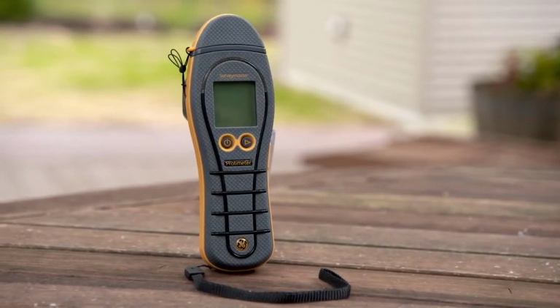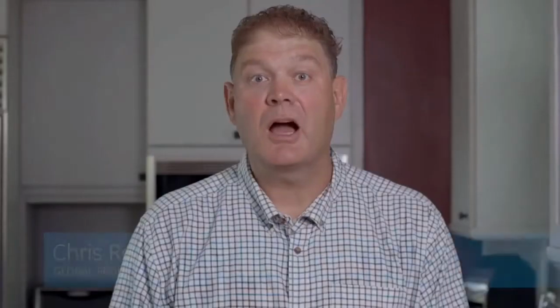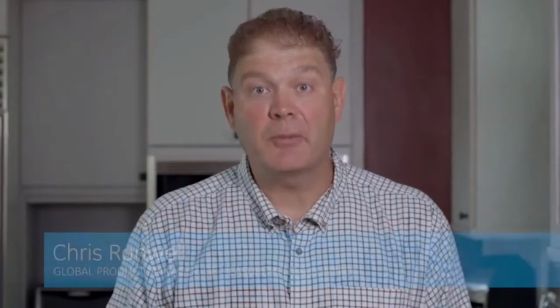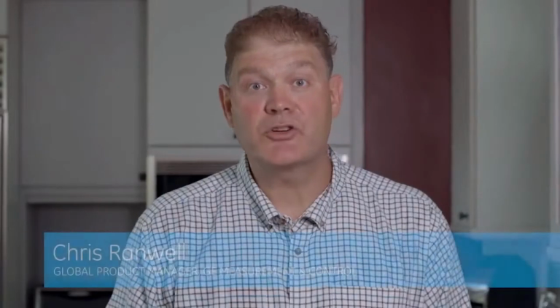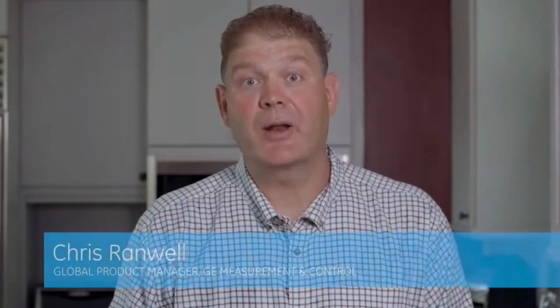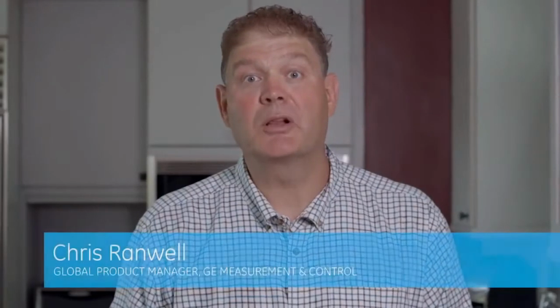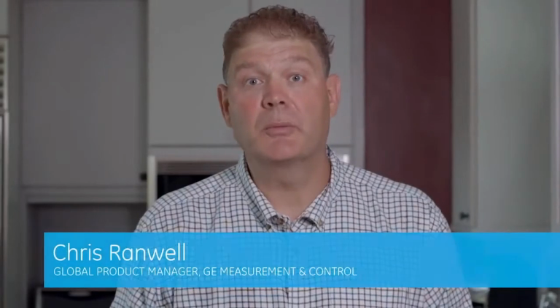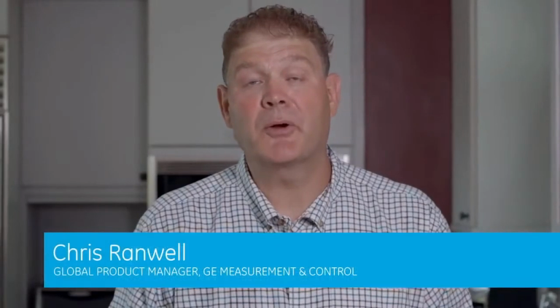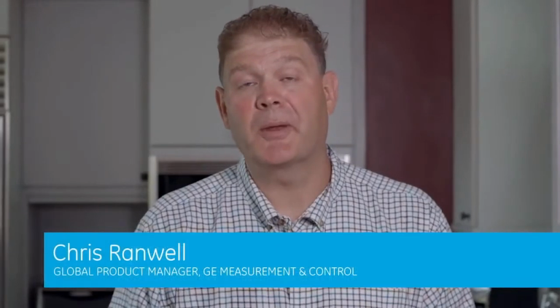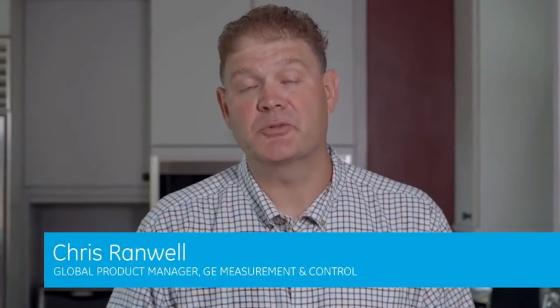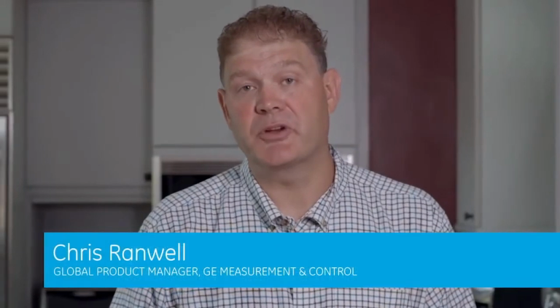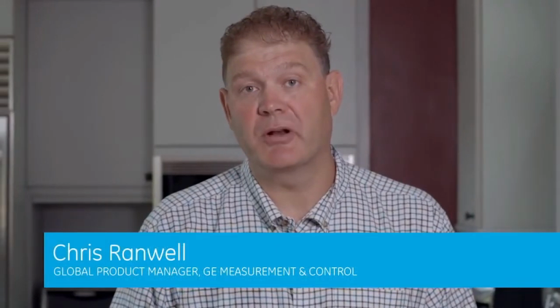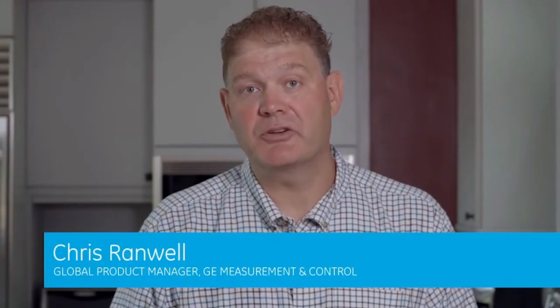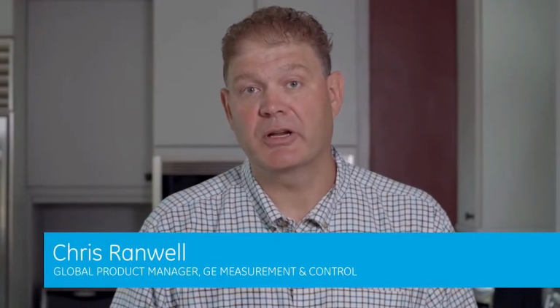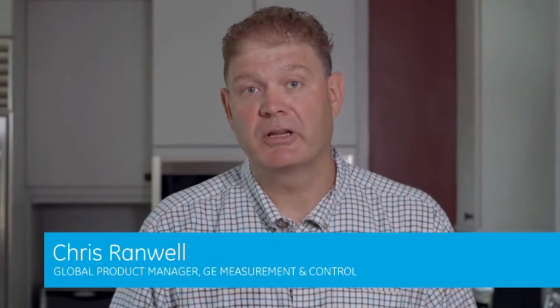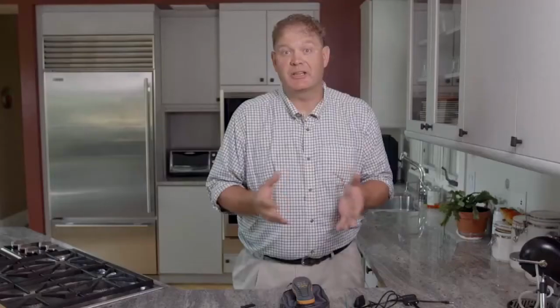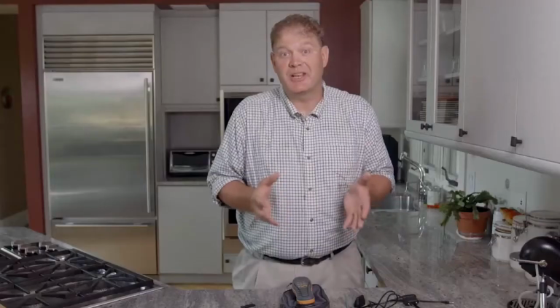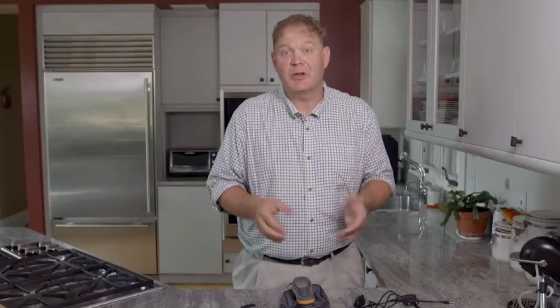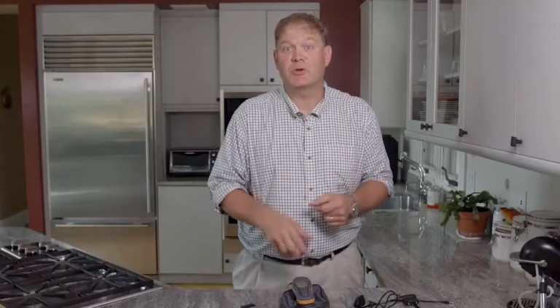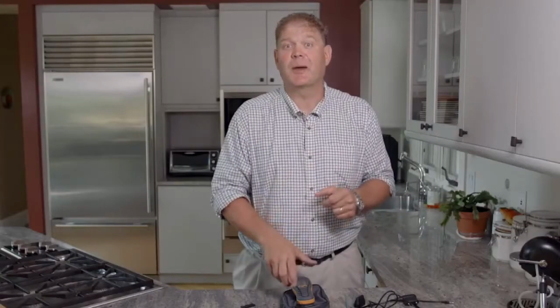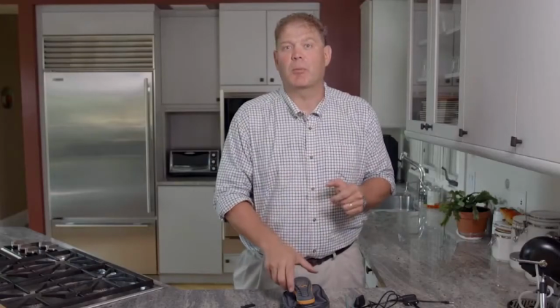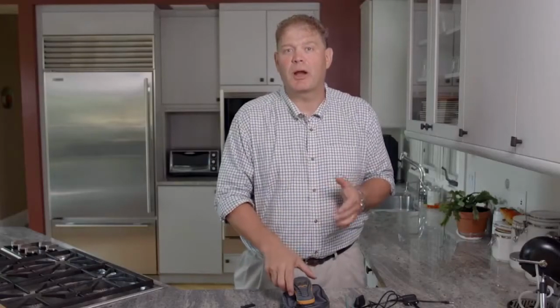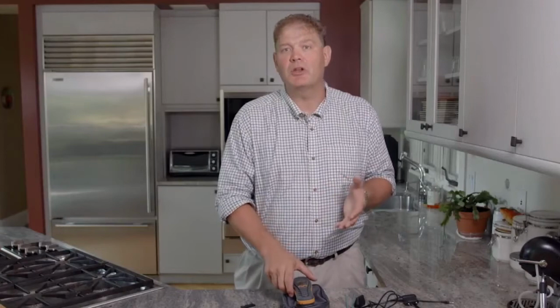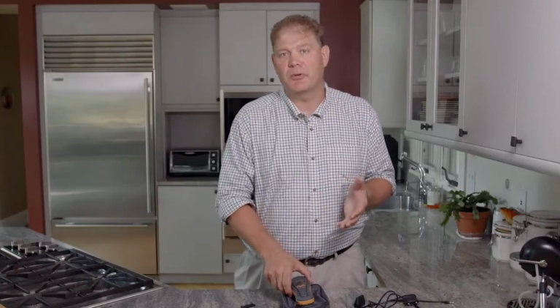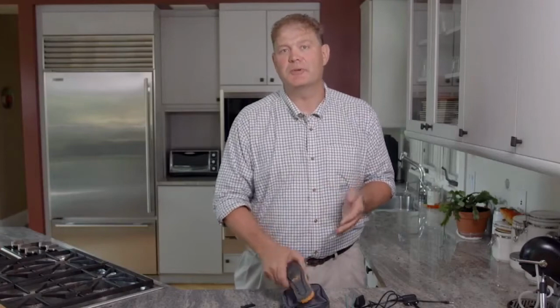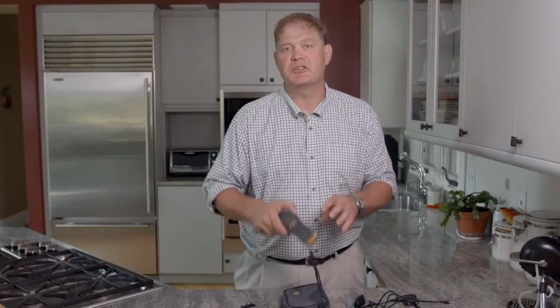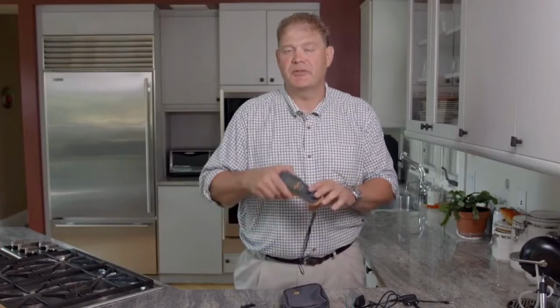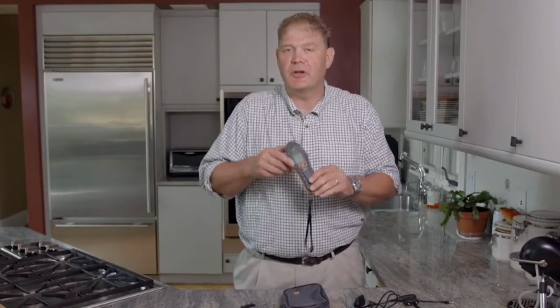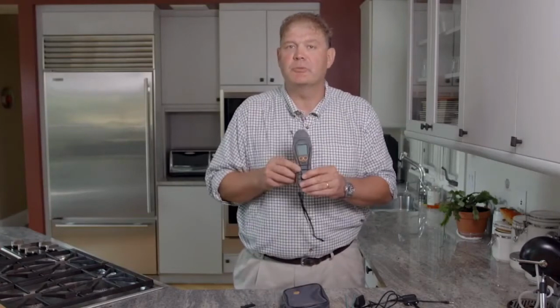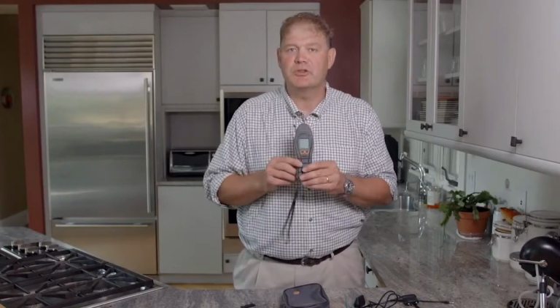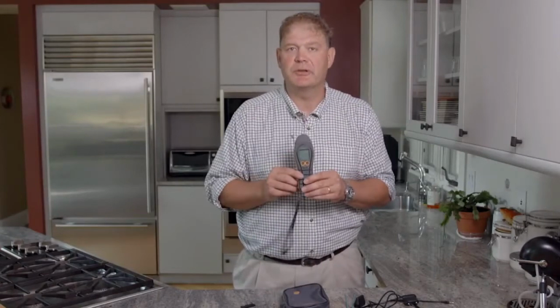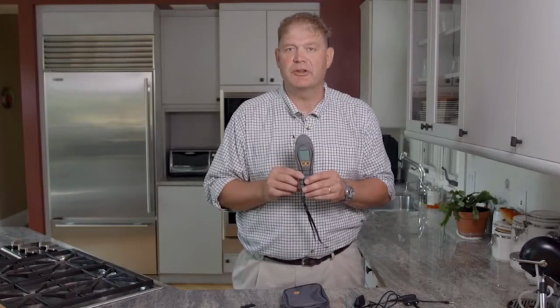Hi, I'm Chris Ranwell, Global Product Manager with General Electric, and today we're going to talk about the brand new Protometre Survey Master Moisture Meter.